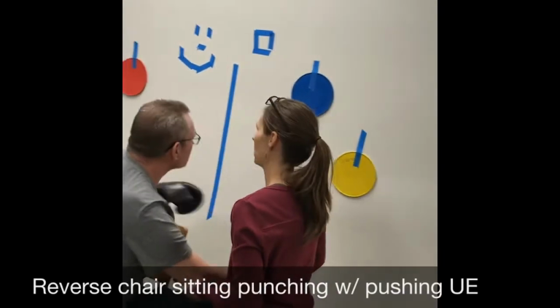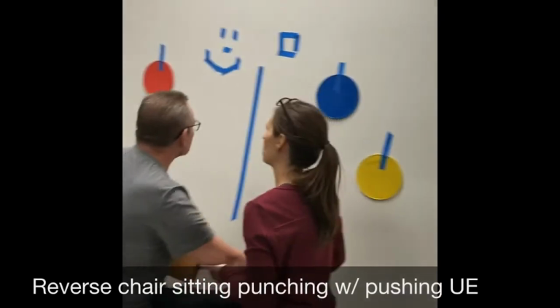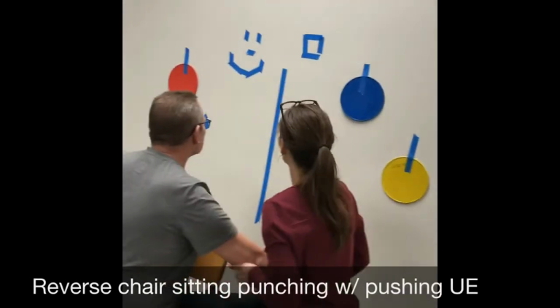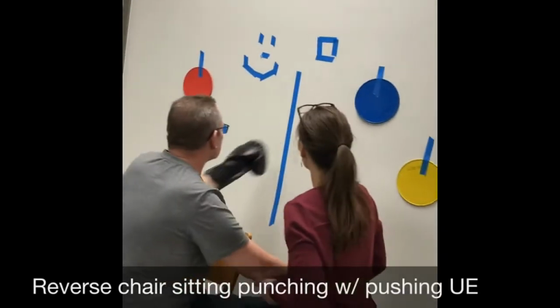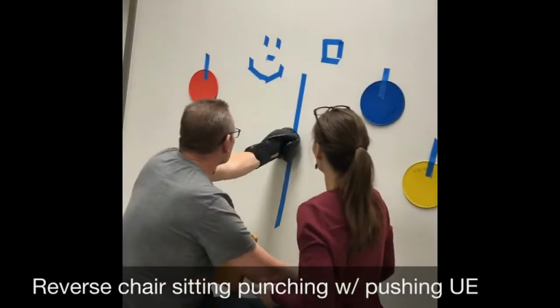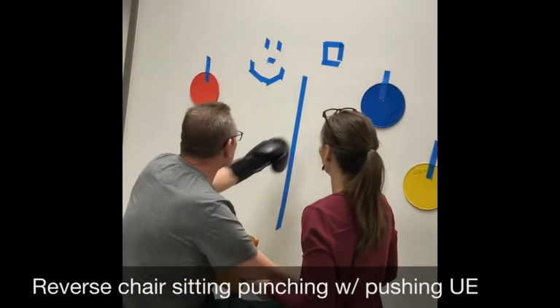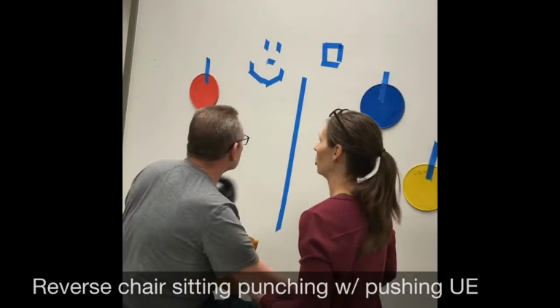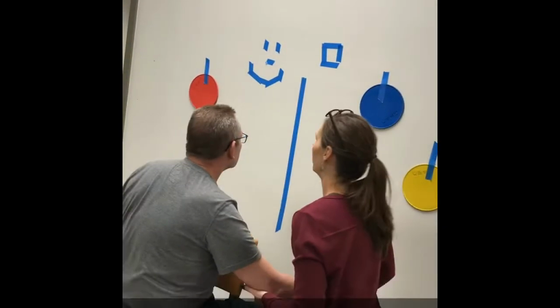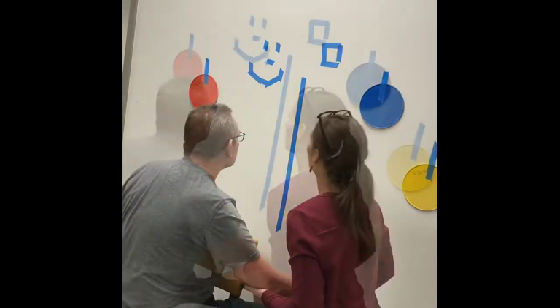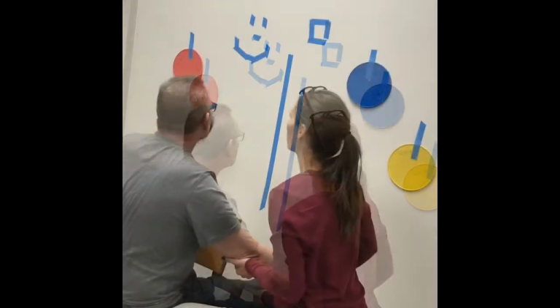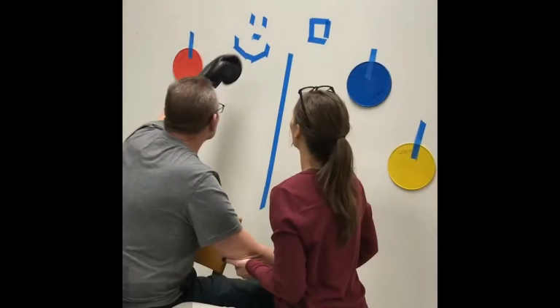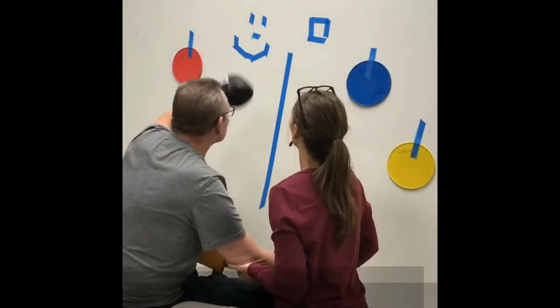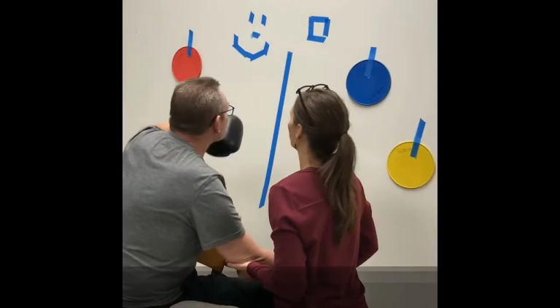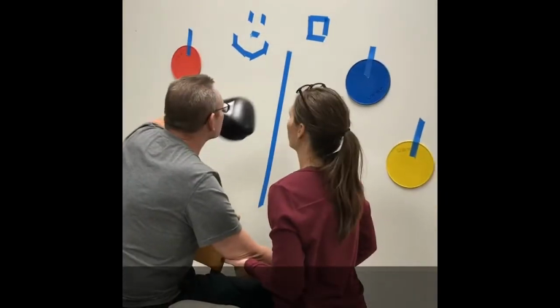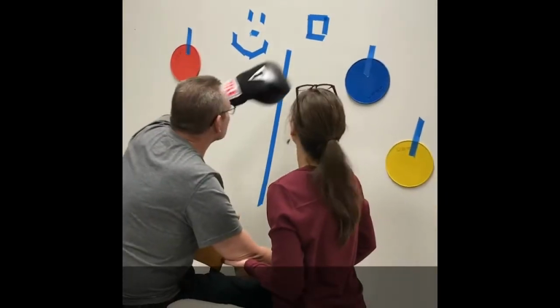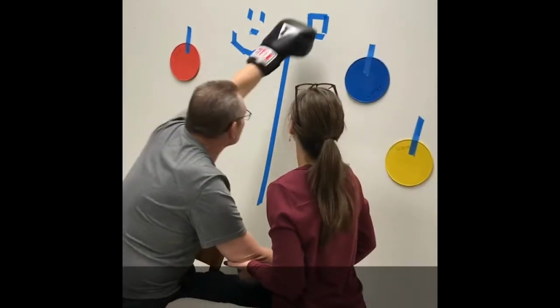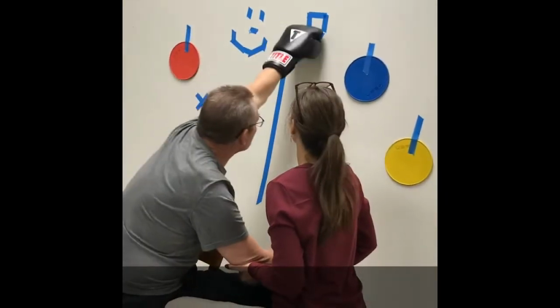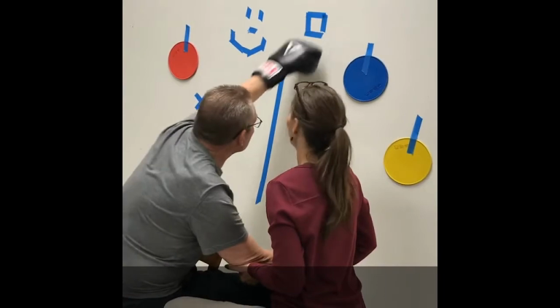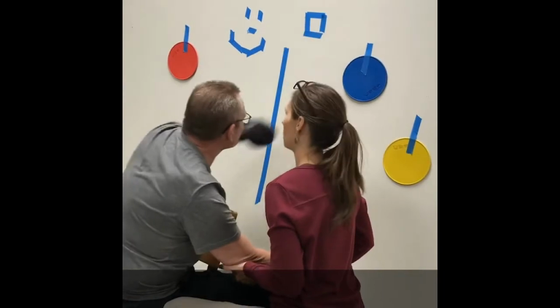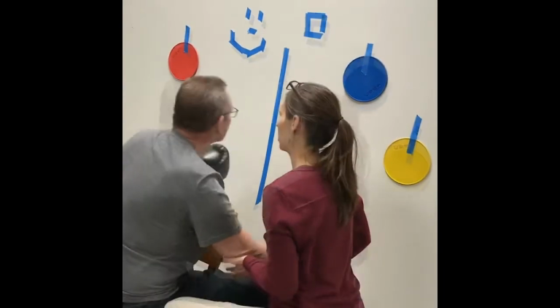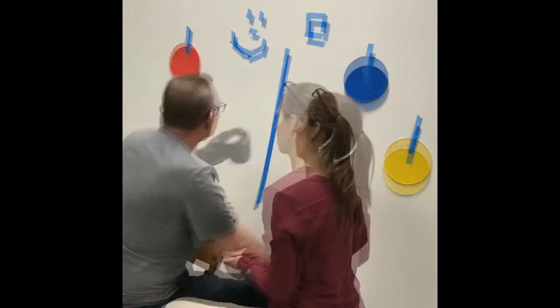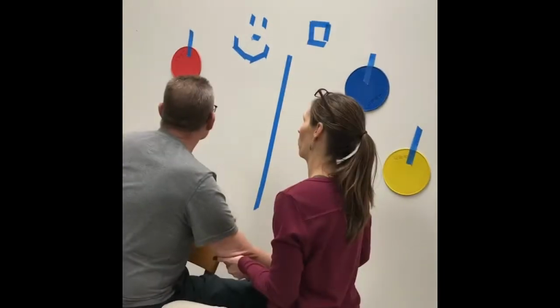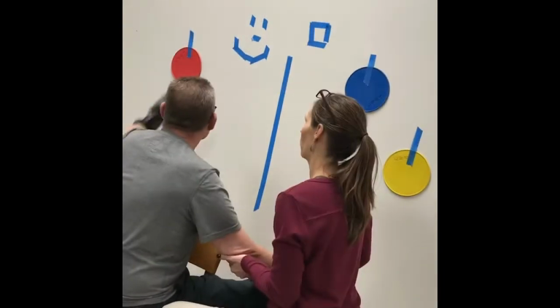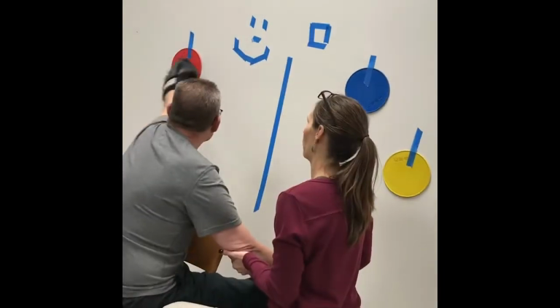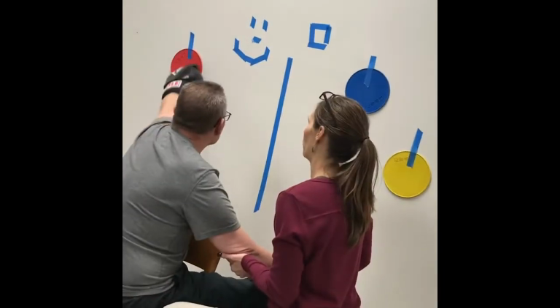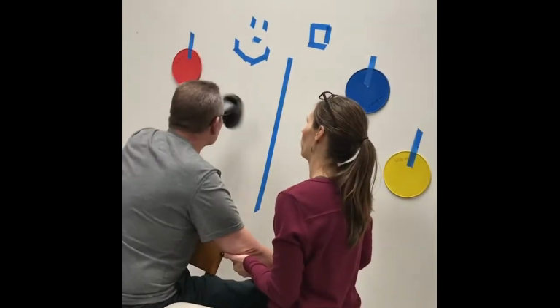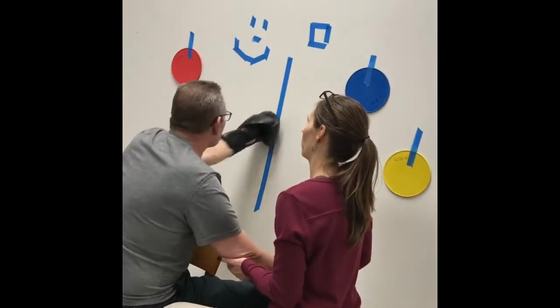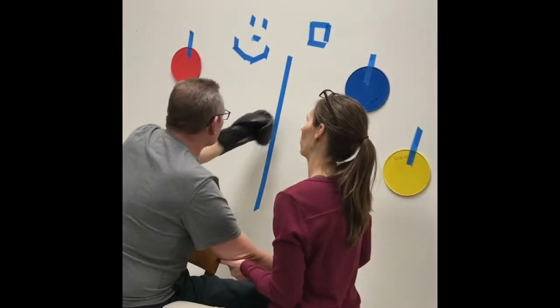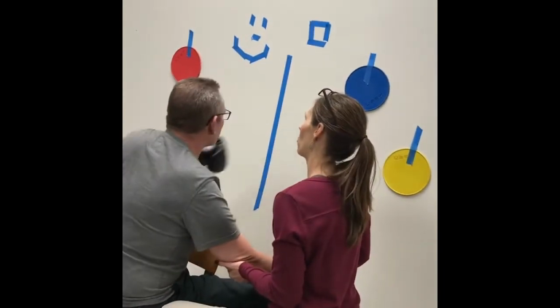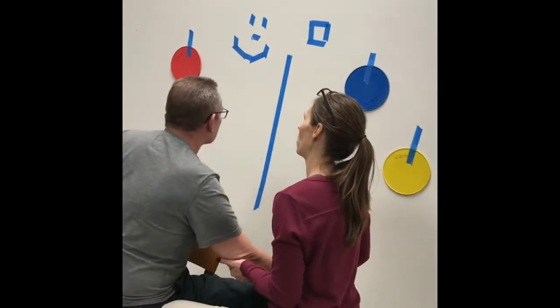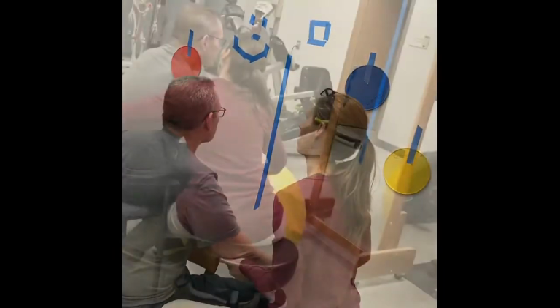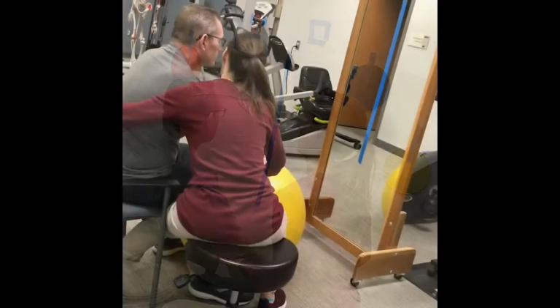And back to the middle. Good. There you go. Good. And back to the middle.